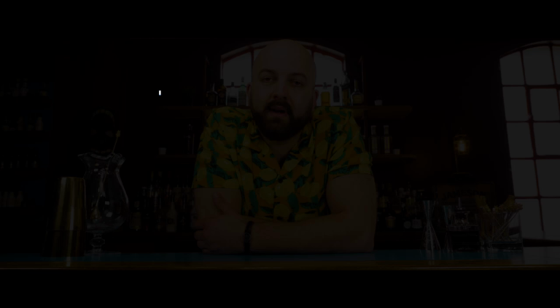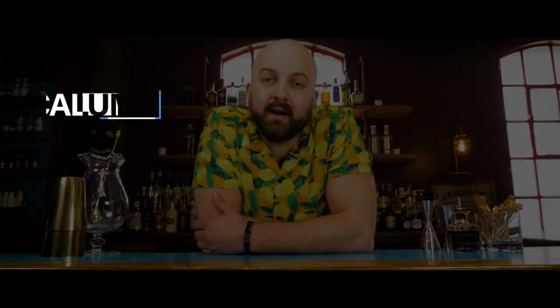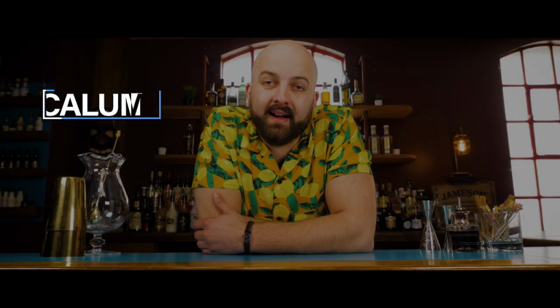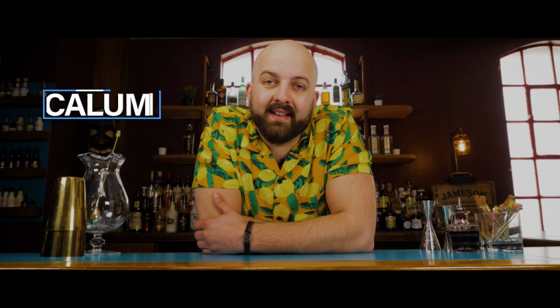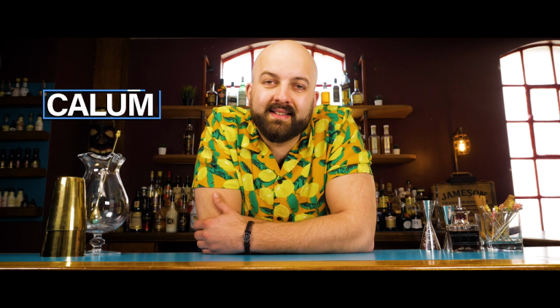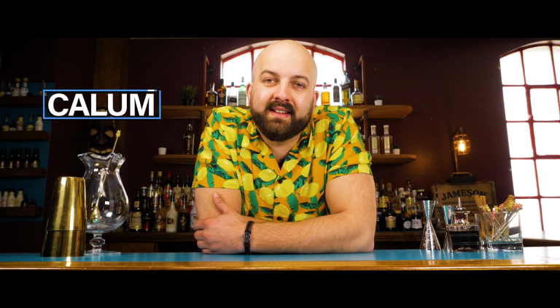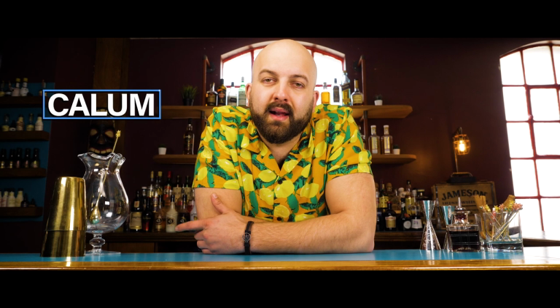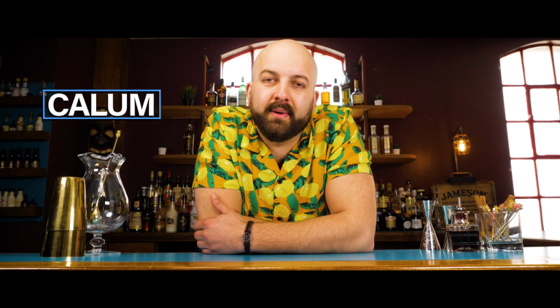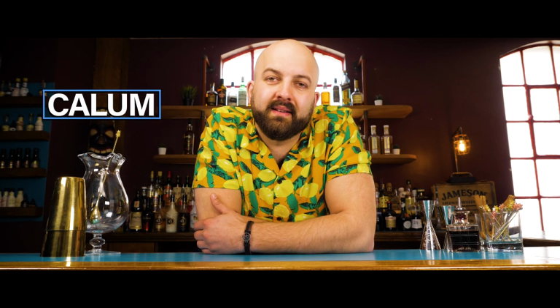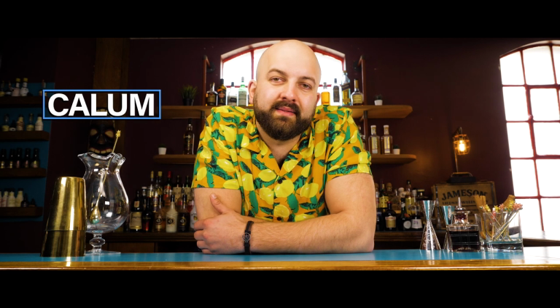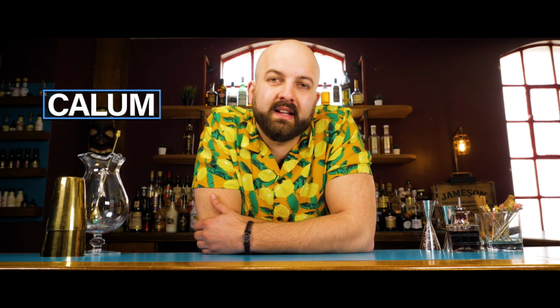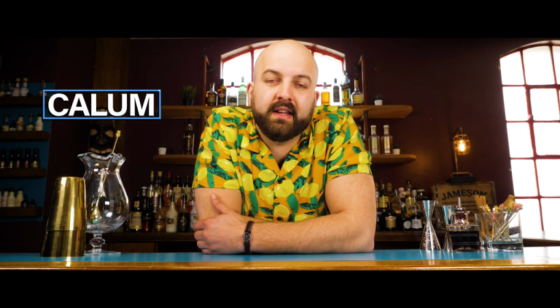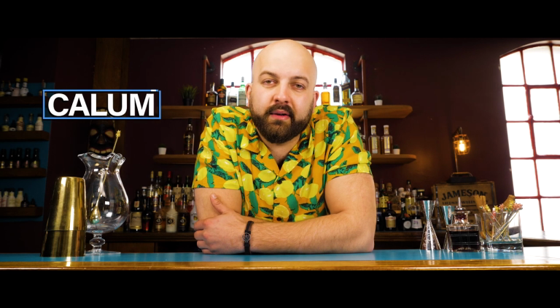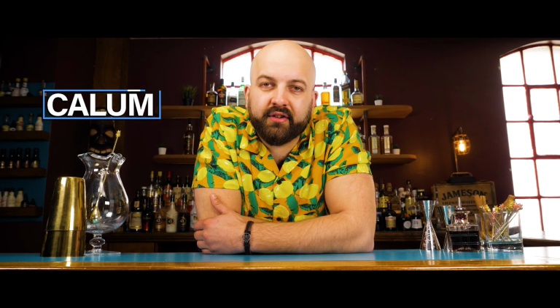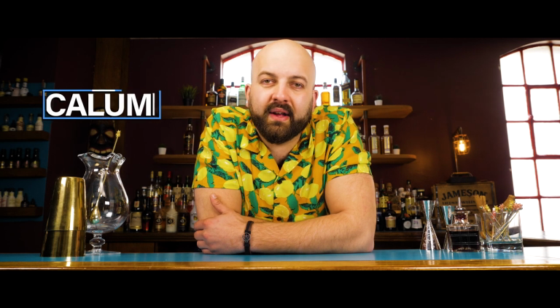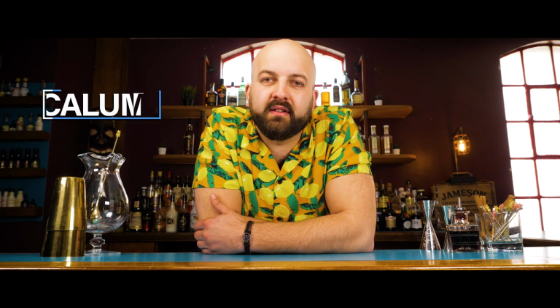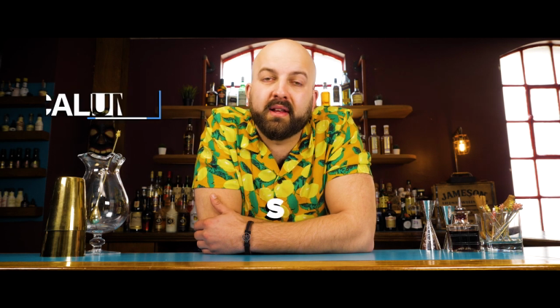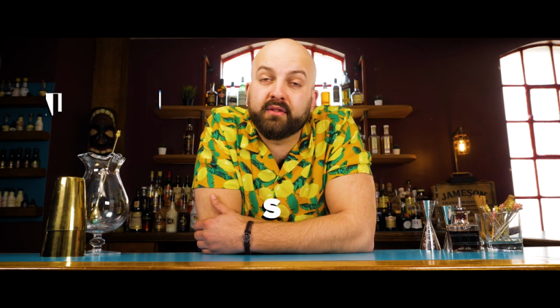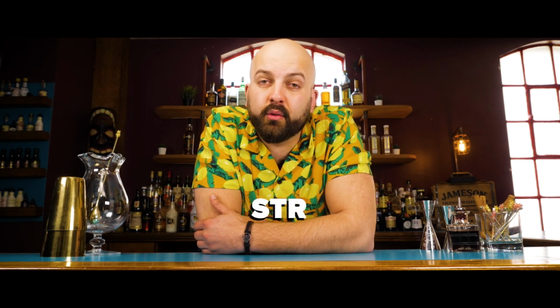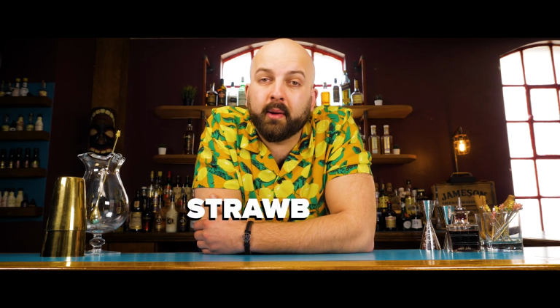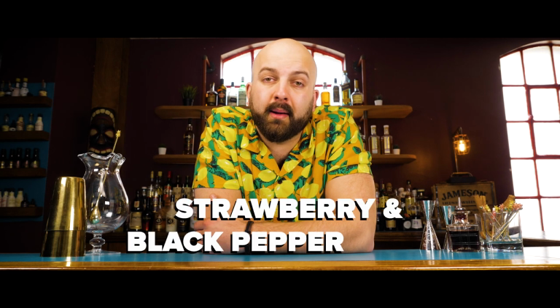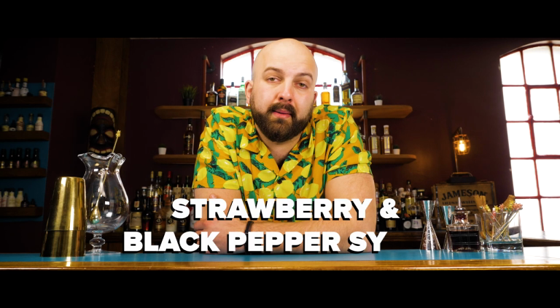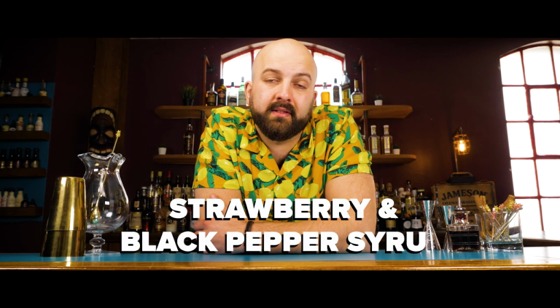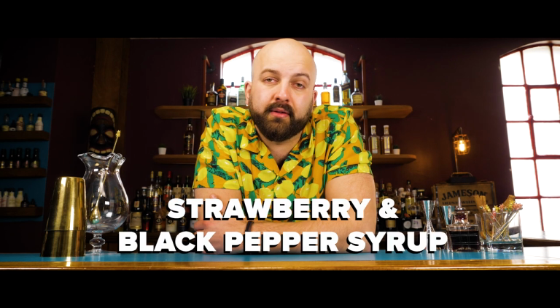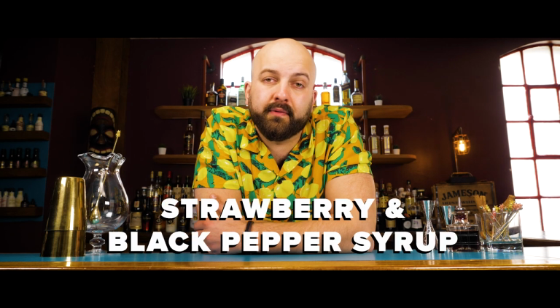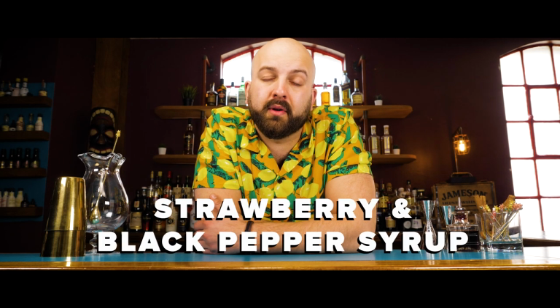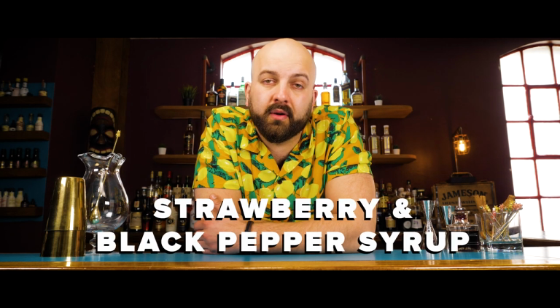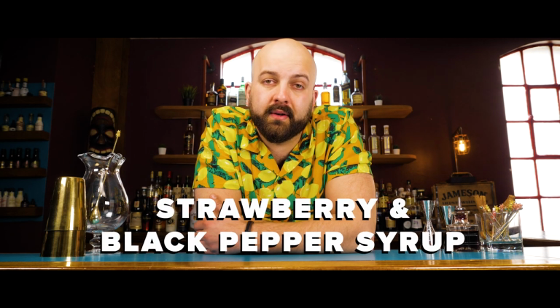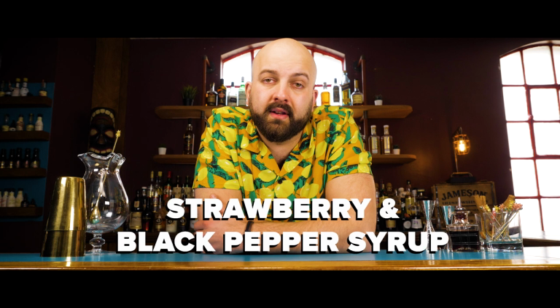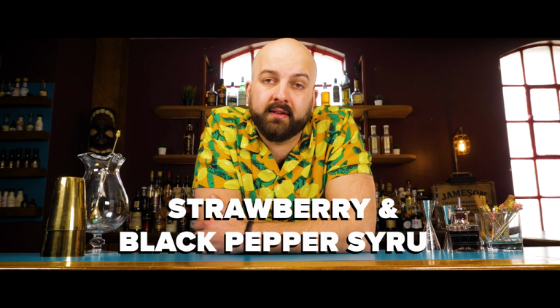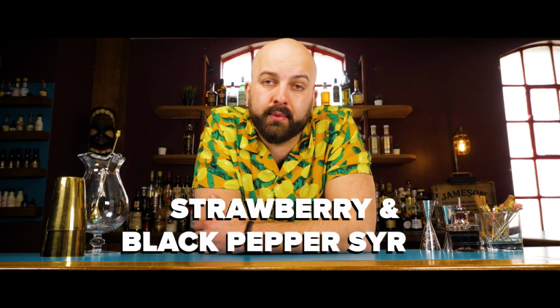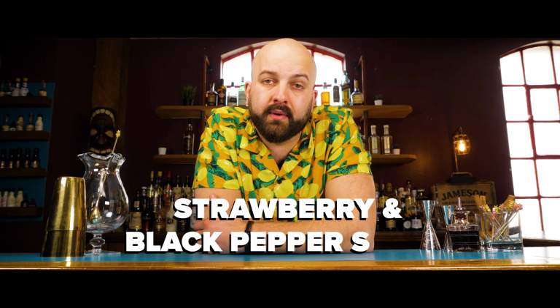Hi, Callum here, and today I'm going to show you how to make the strawberry and black pepper syrup from the Cocktail Kitchen book.